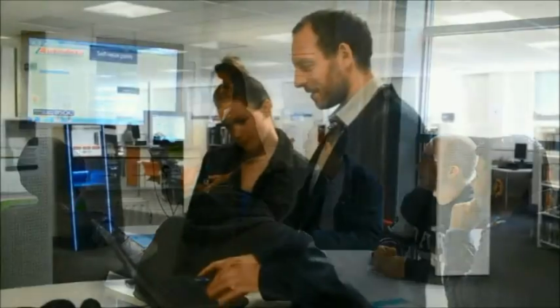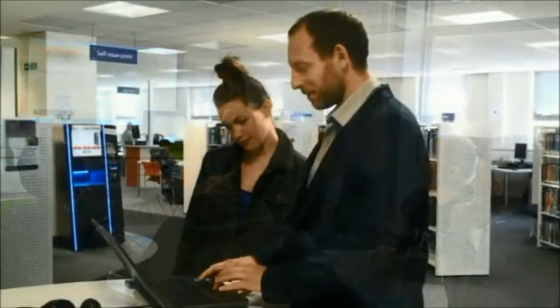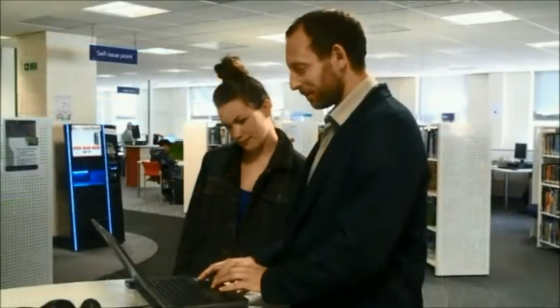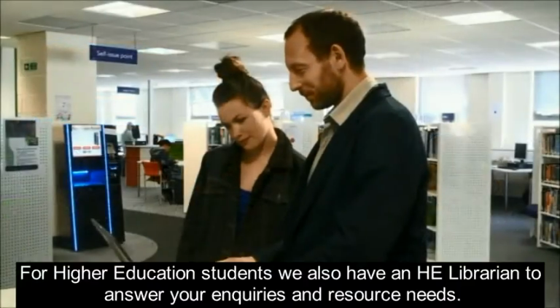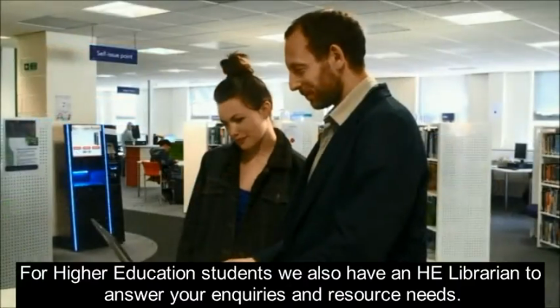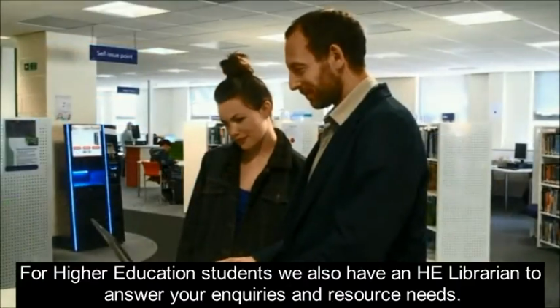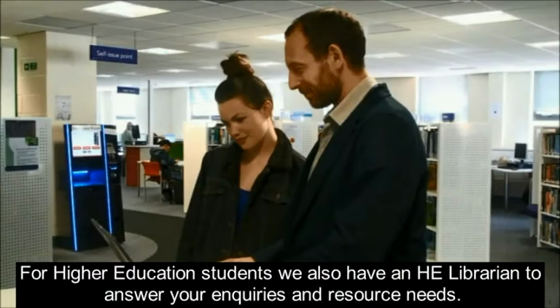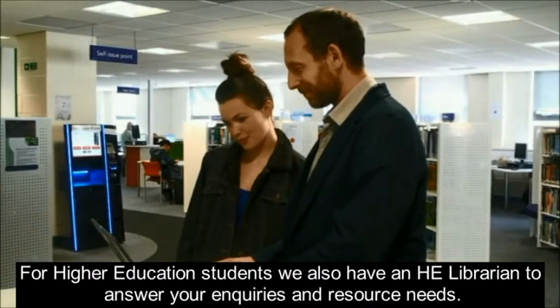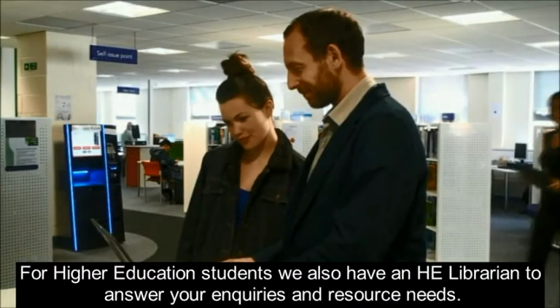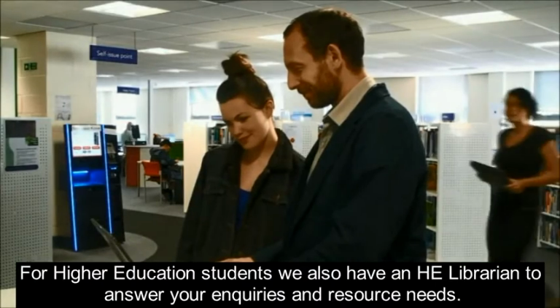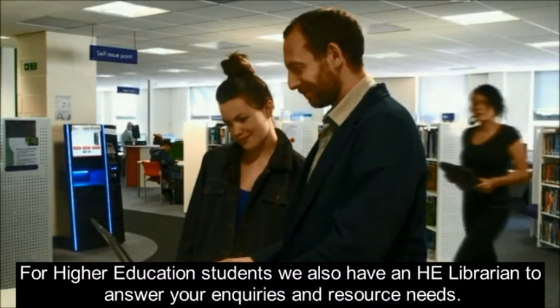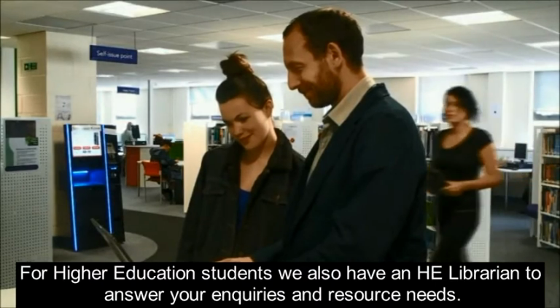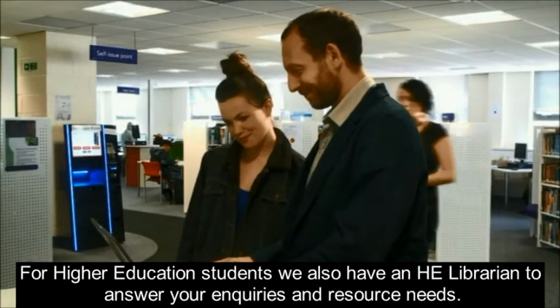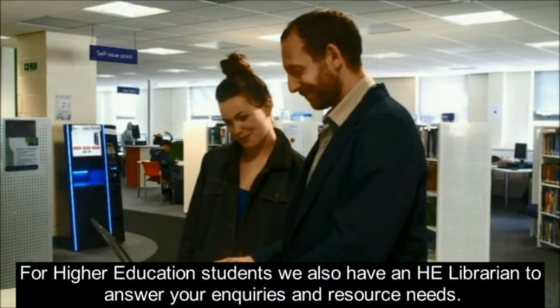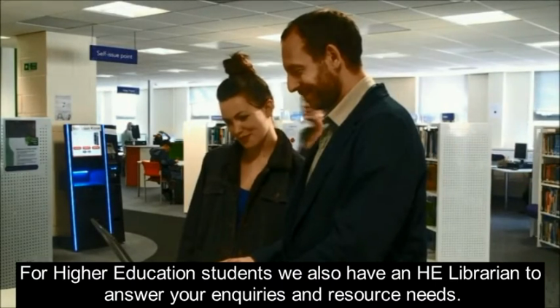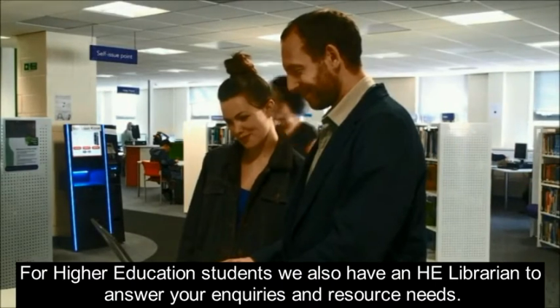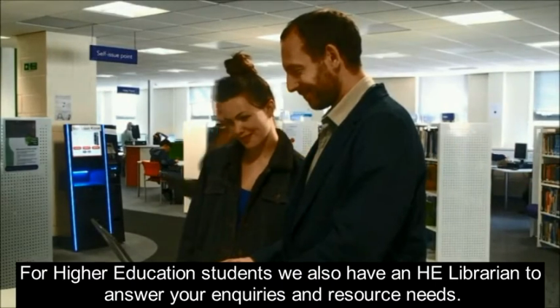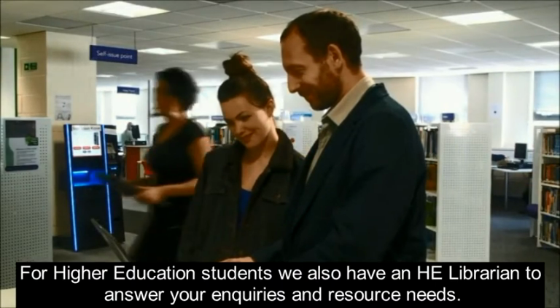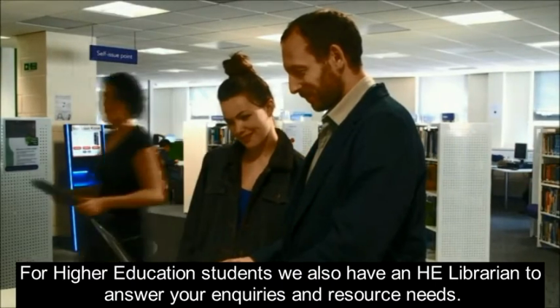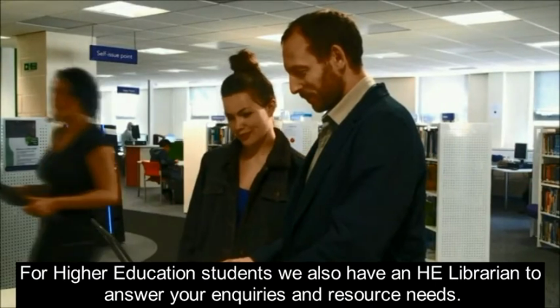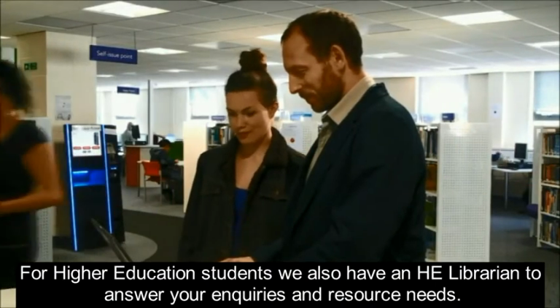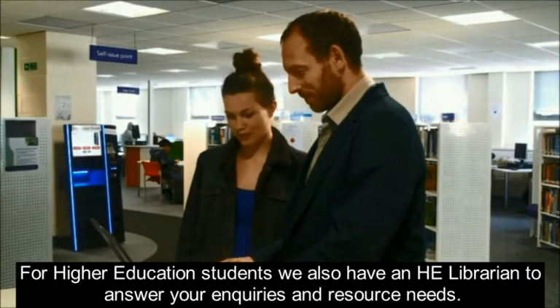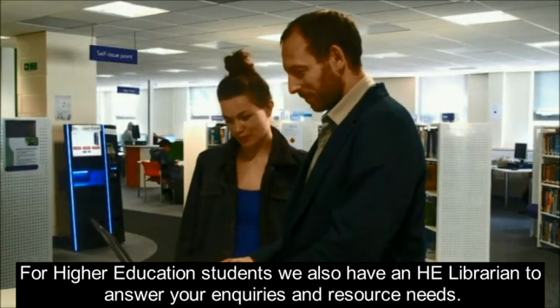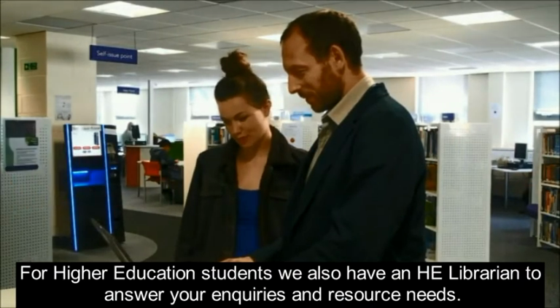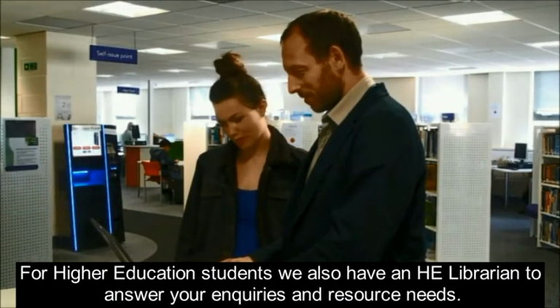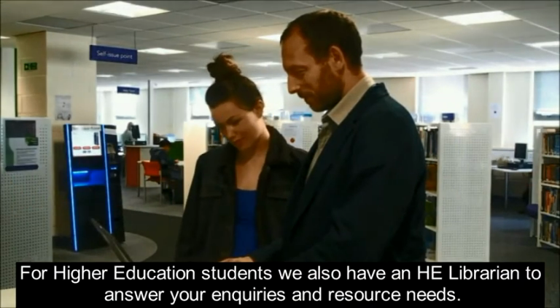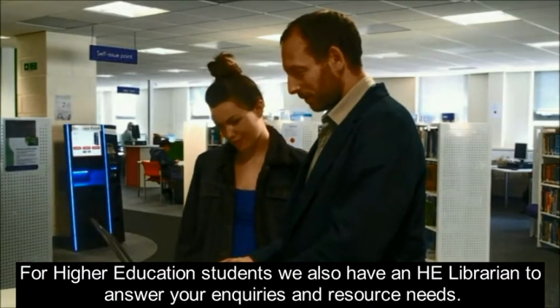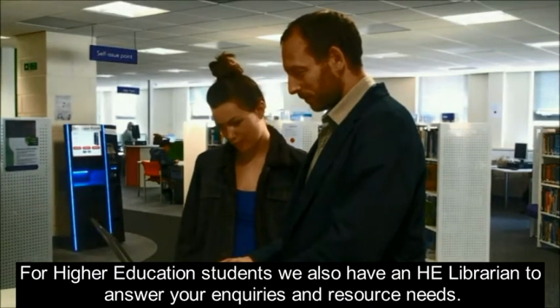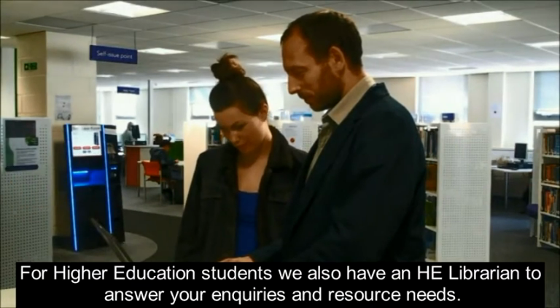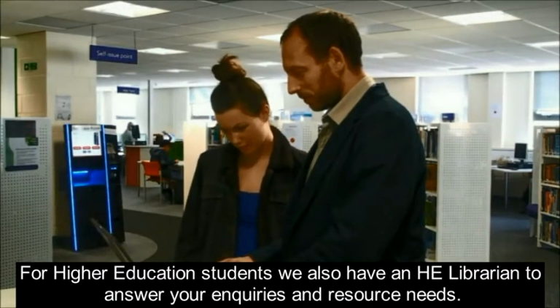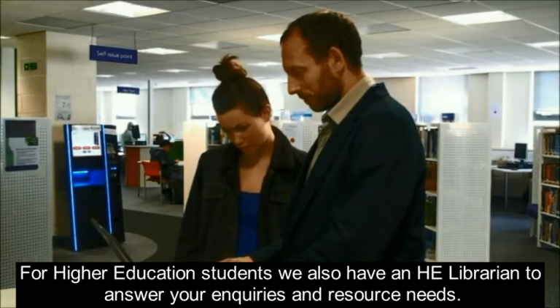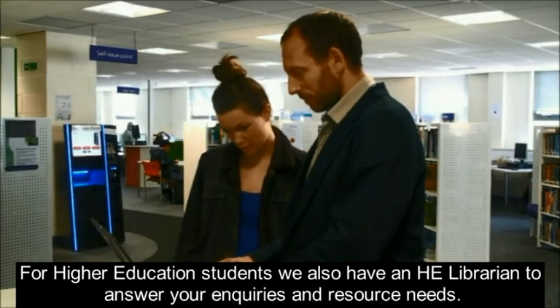For higher education students, we also have an HE librarian to answer your enquiries and resource needs.